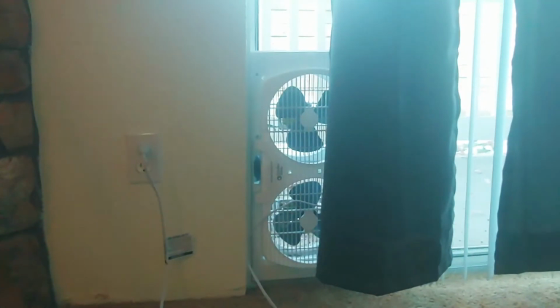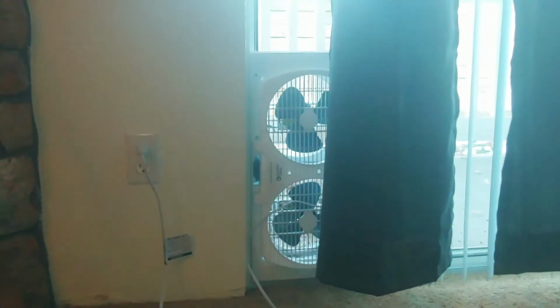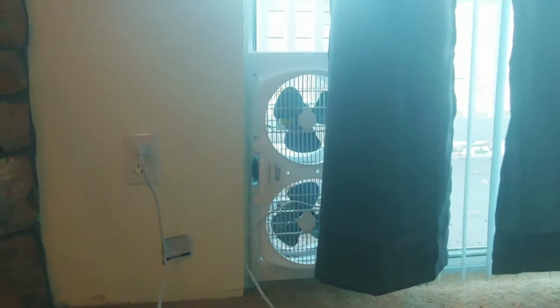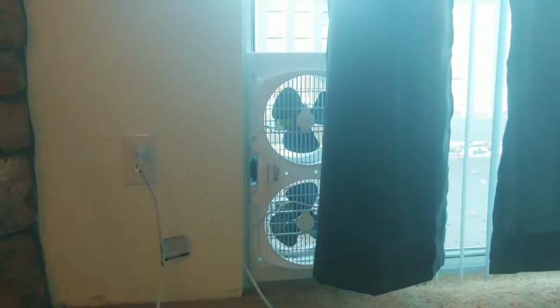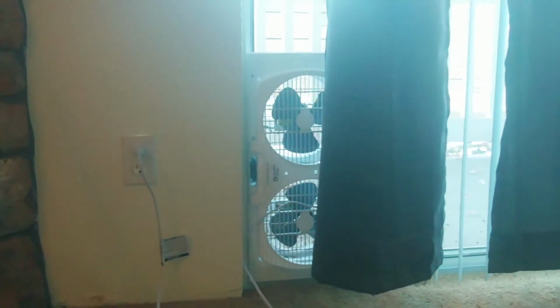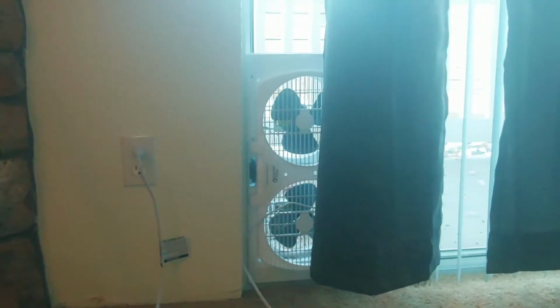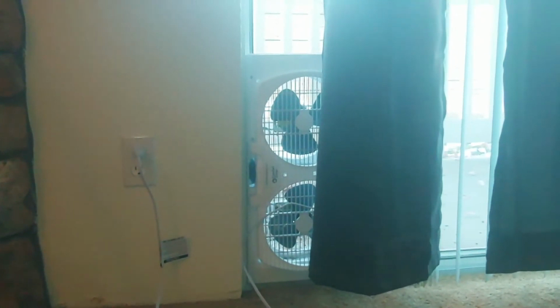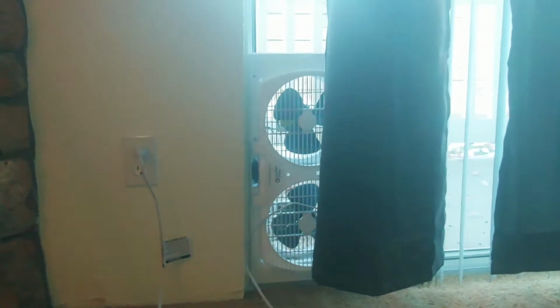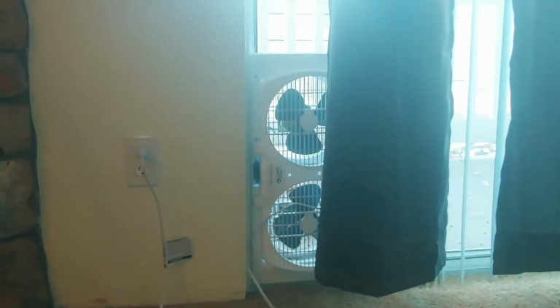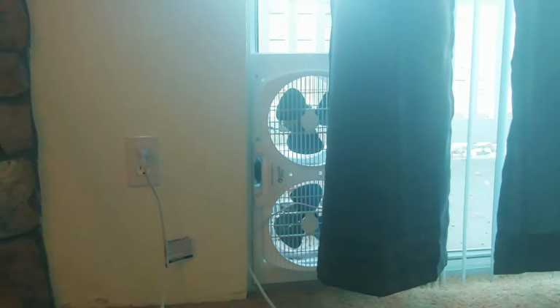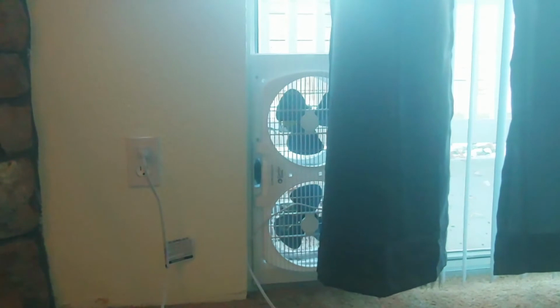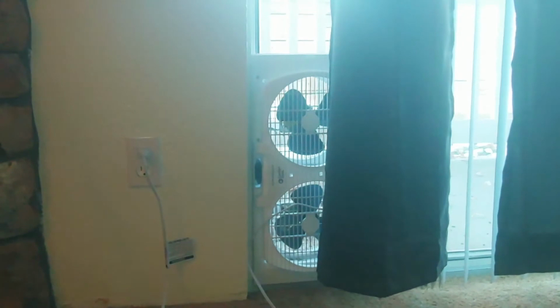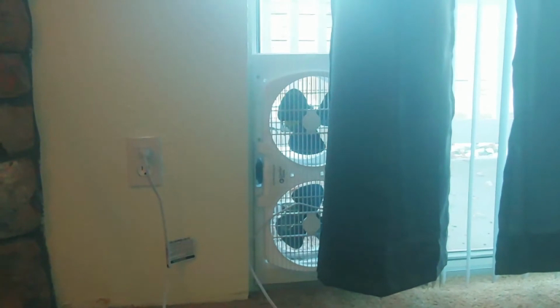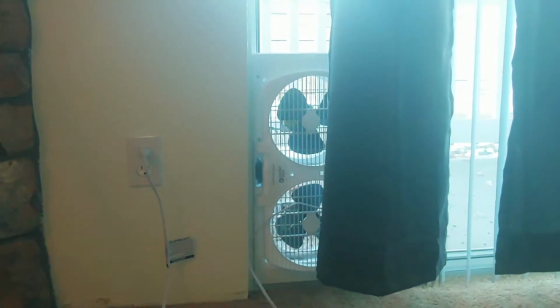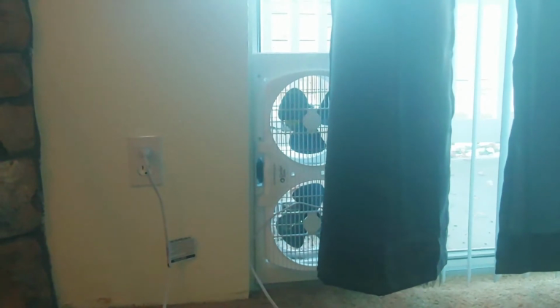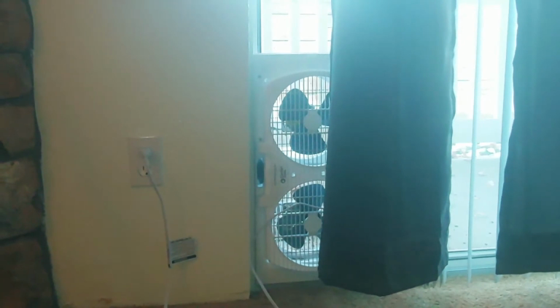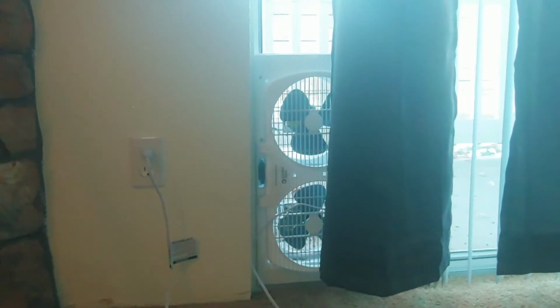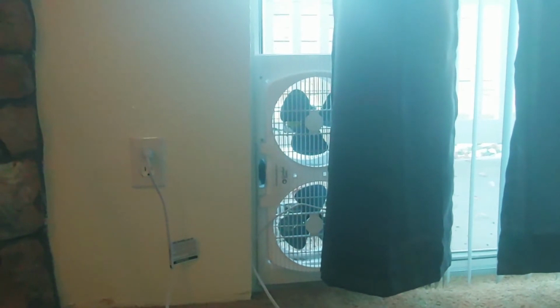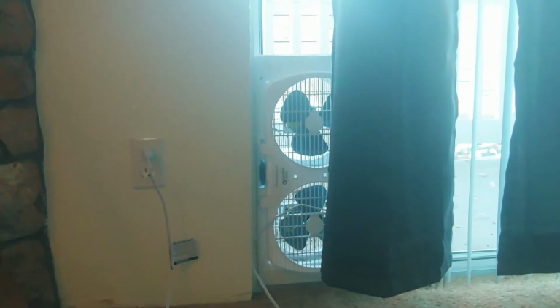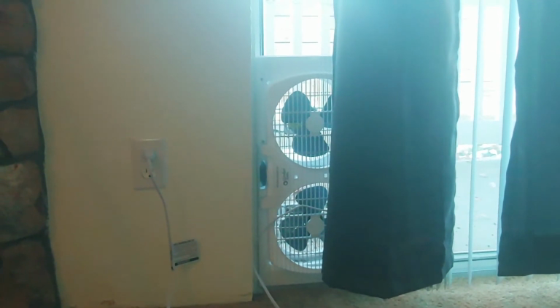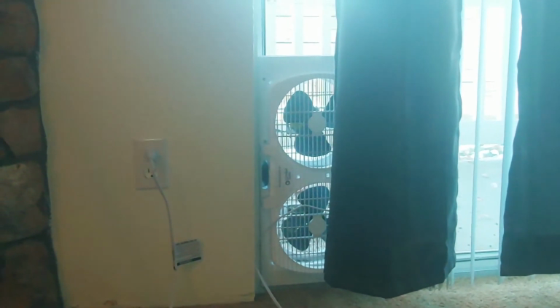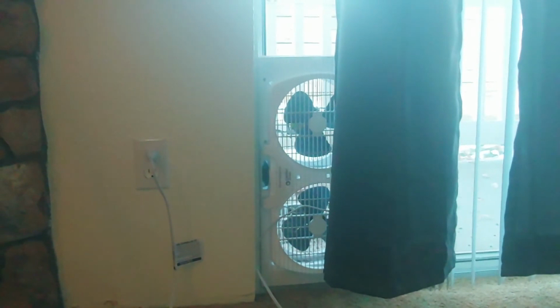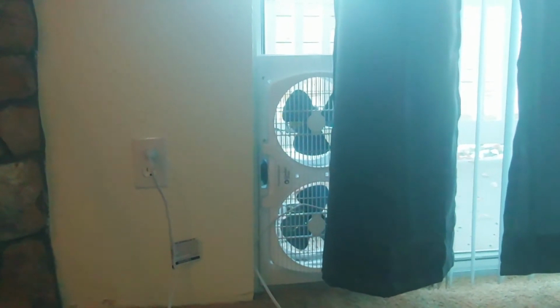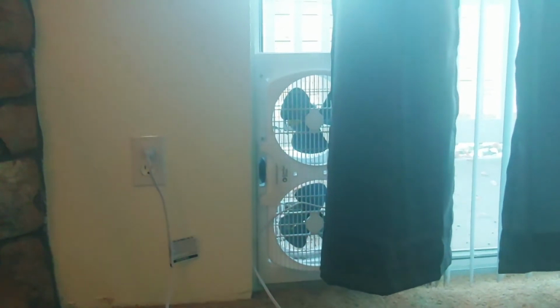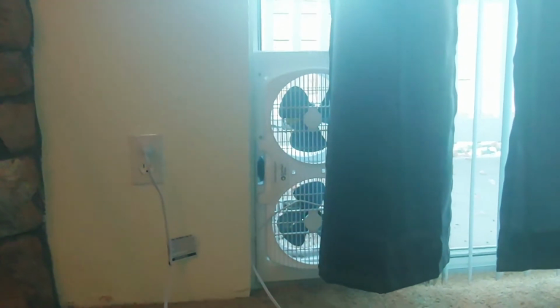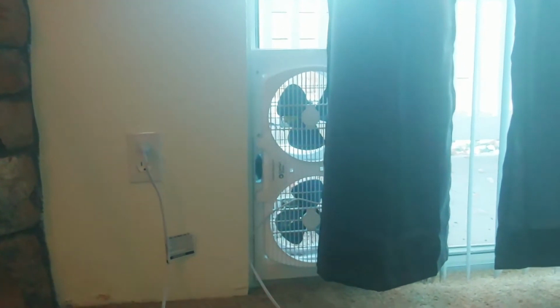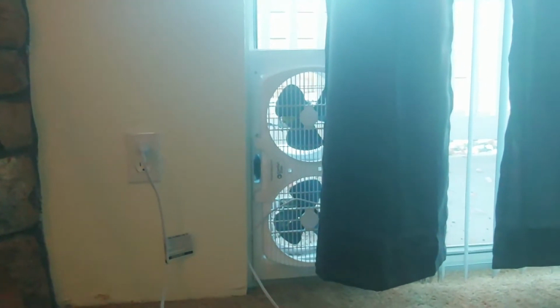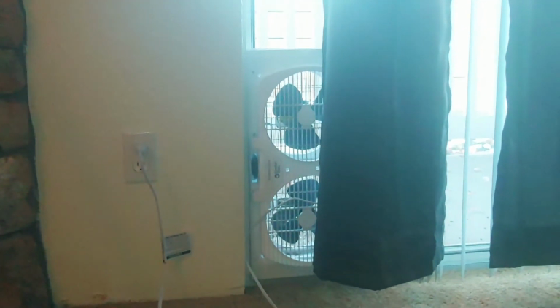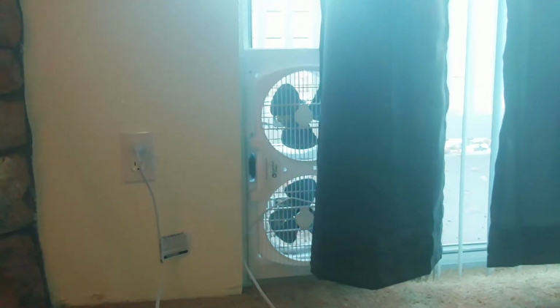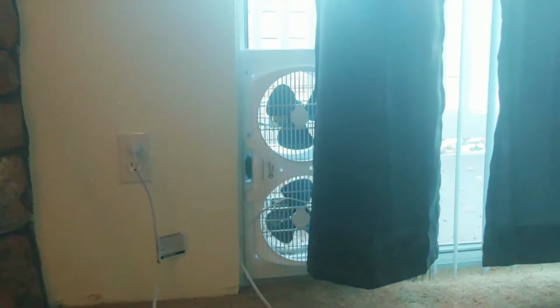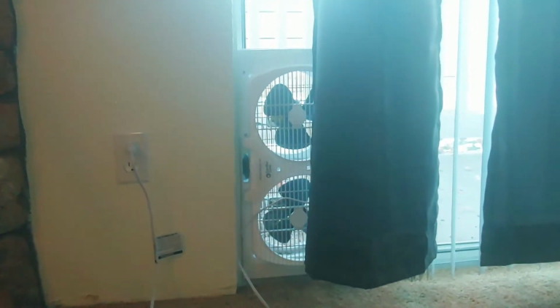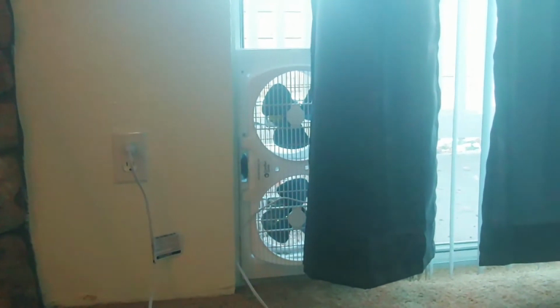I'm working next to my exhaust fan here that's going to exhaust out of my sliding glass door, because this stuff smells — horribly smells.